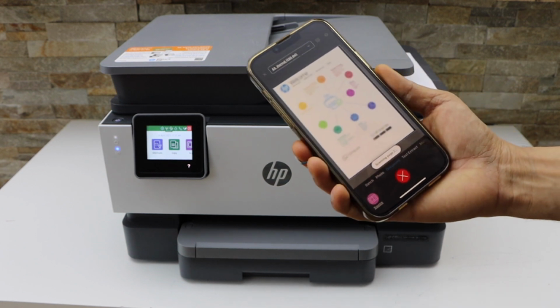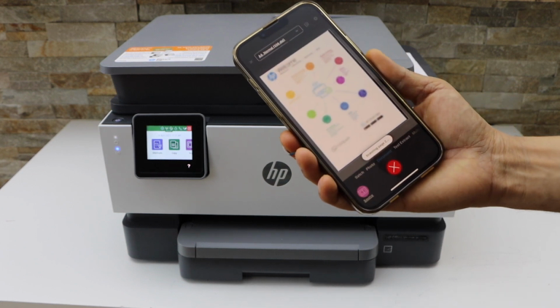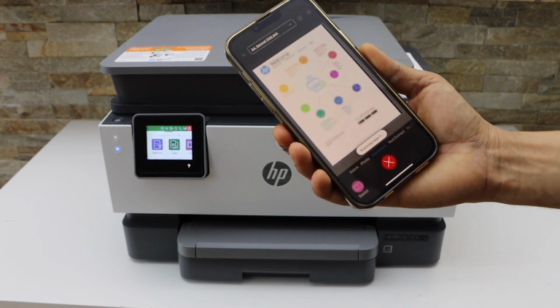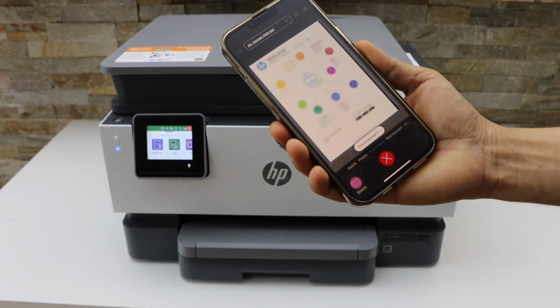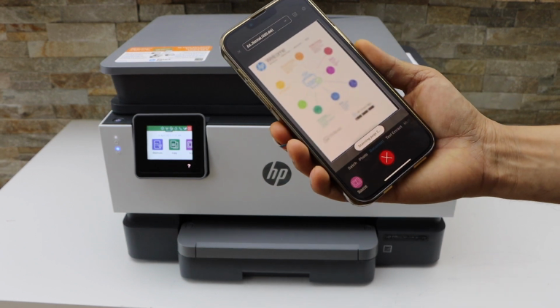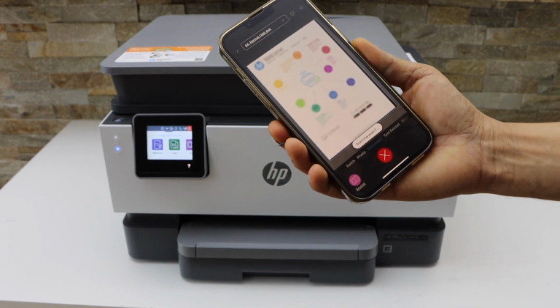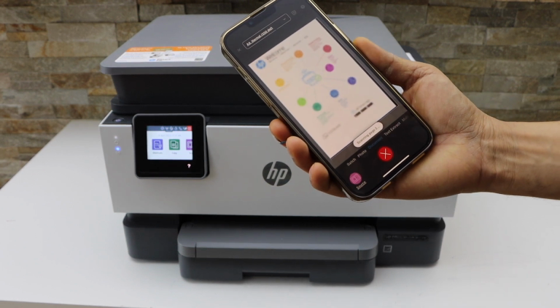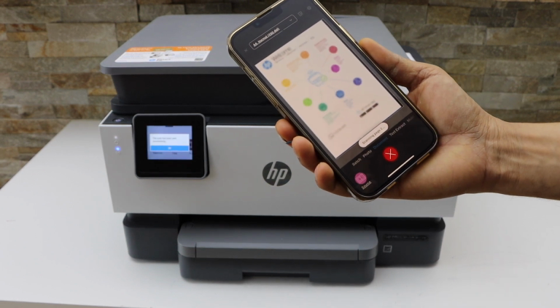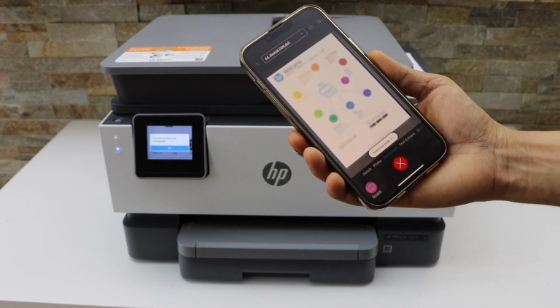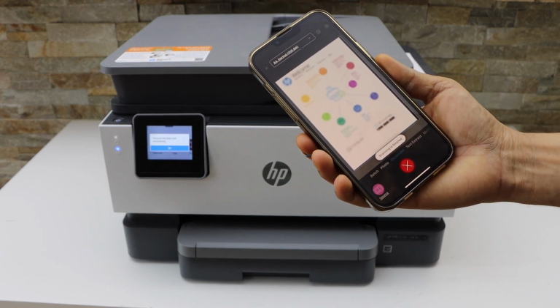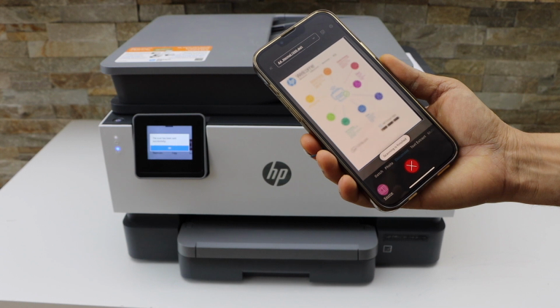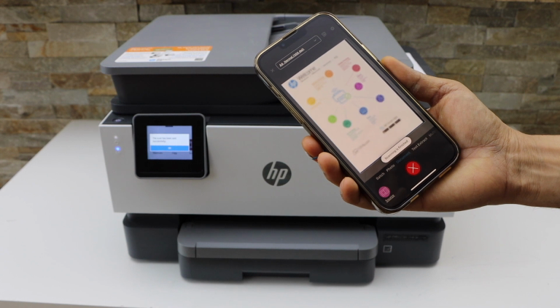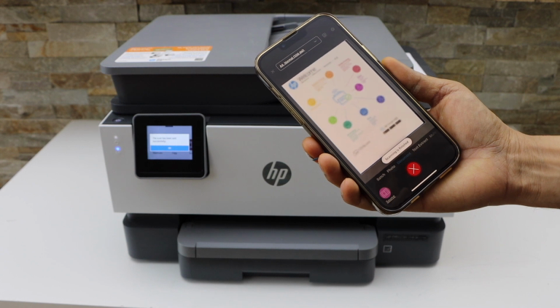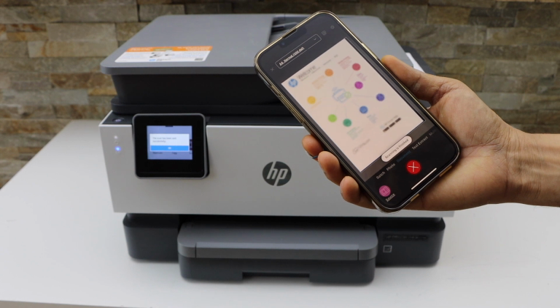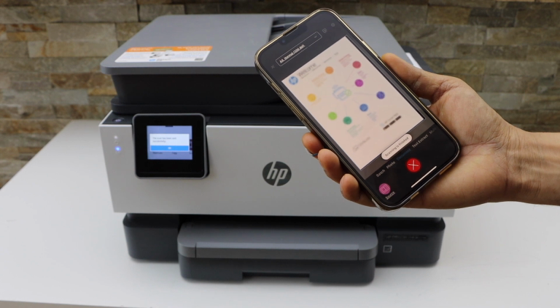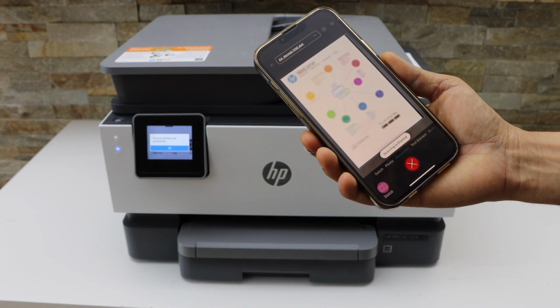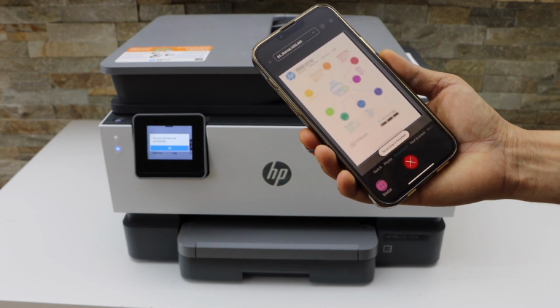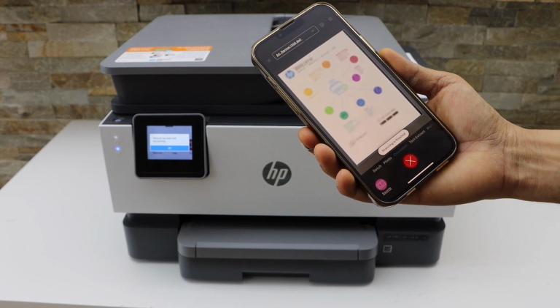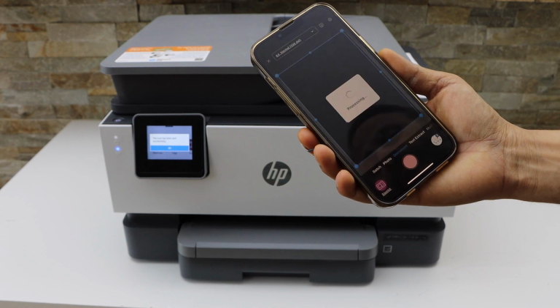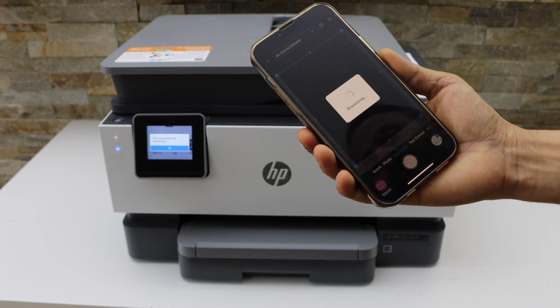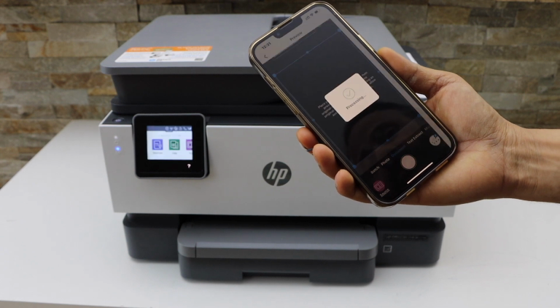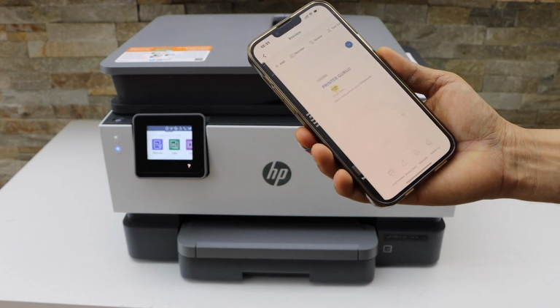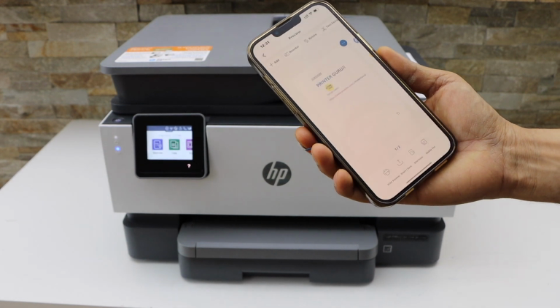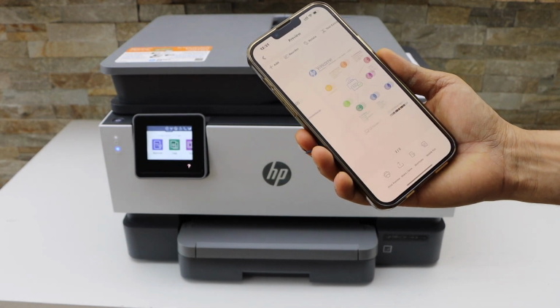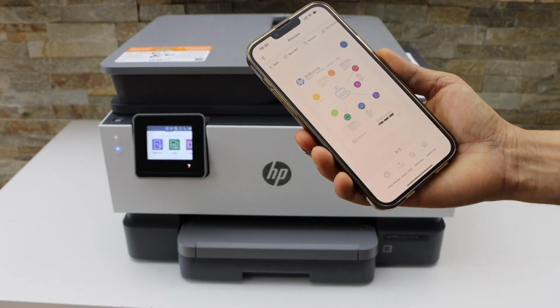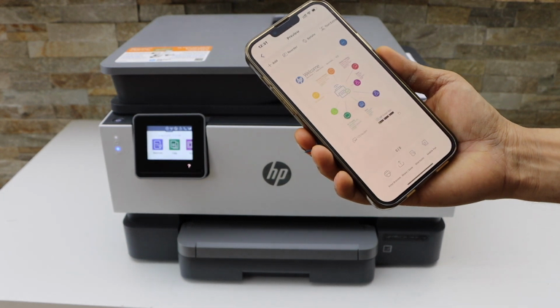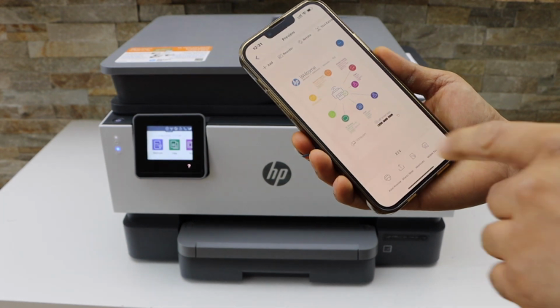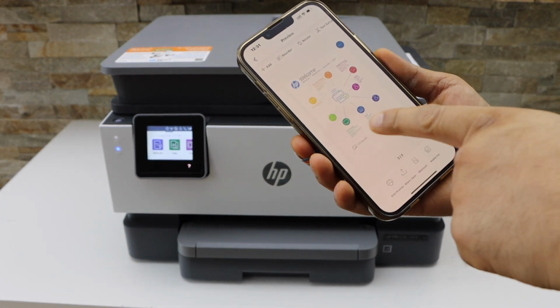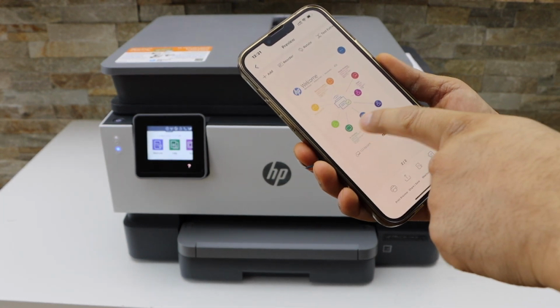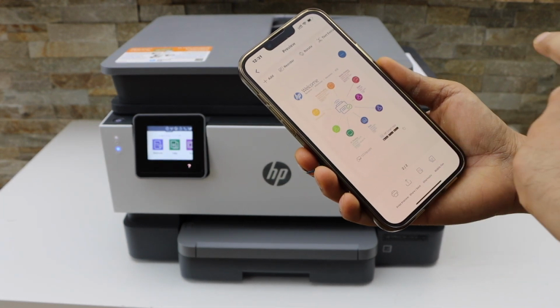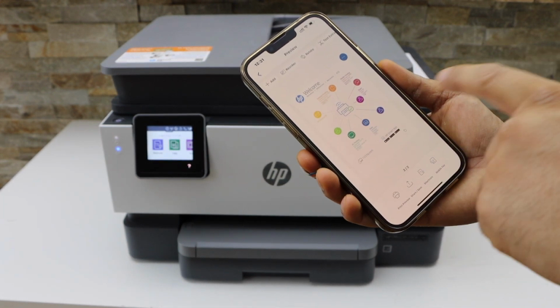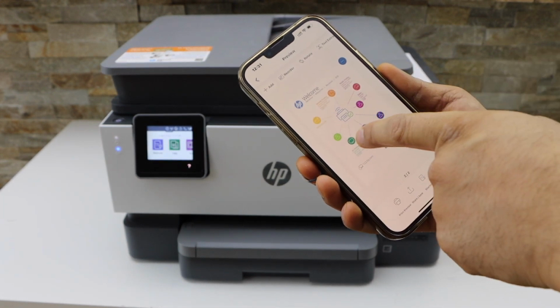Now we can see it has transferred the scan — both pages are transferred.